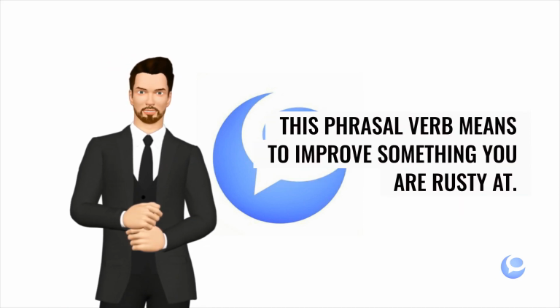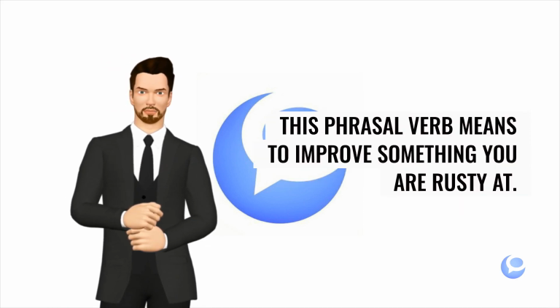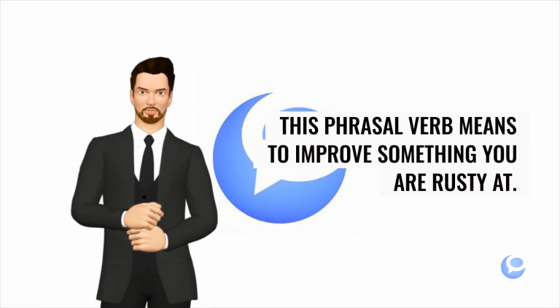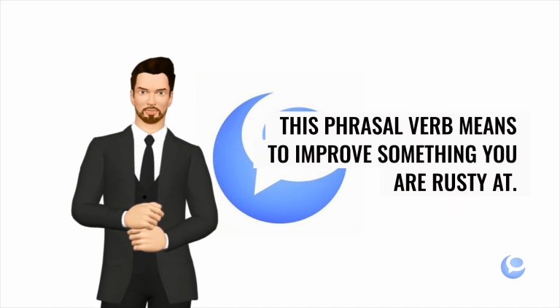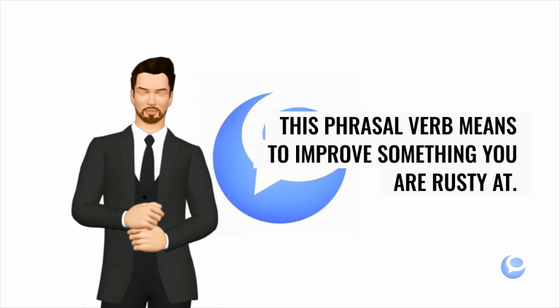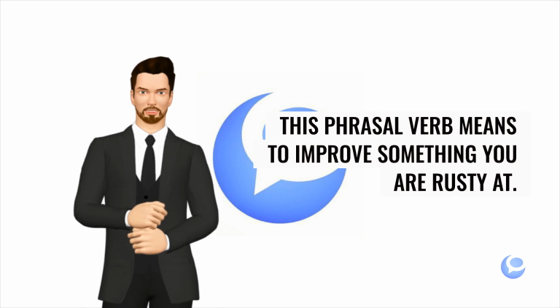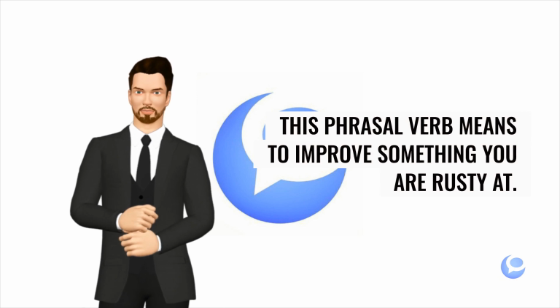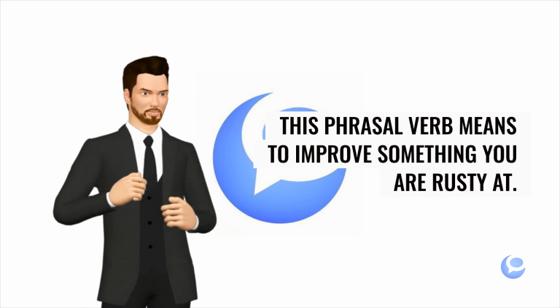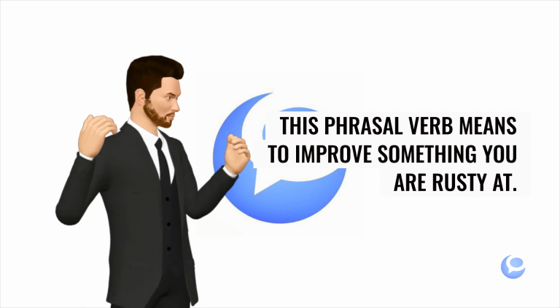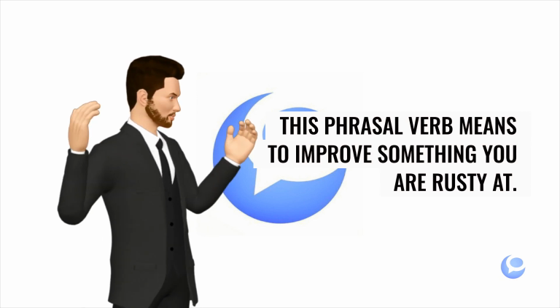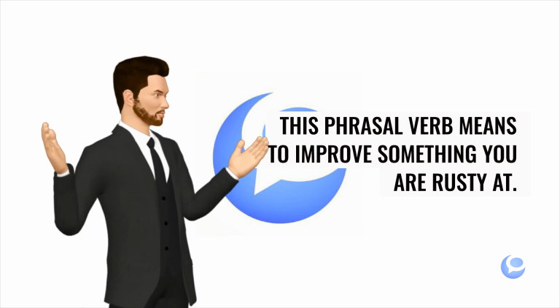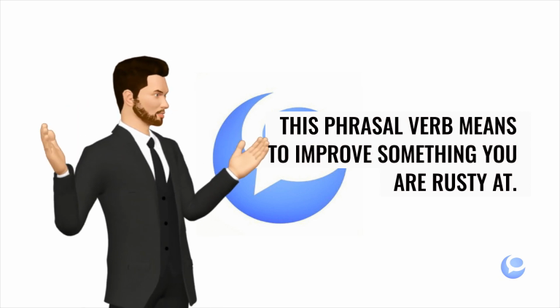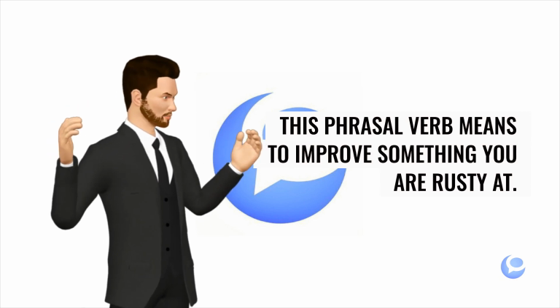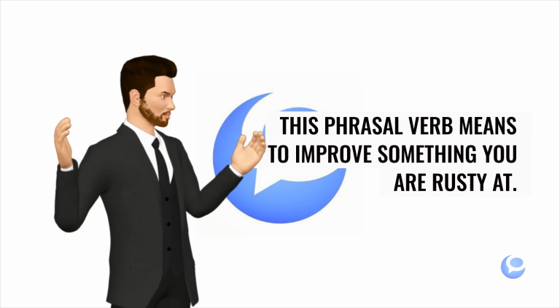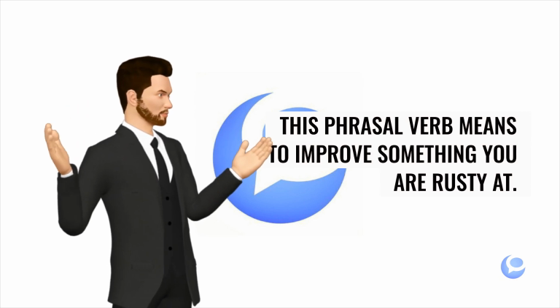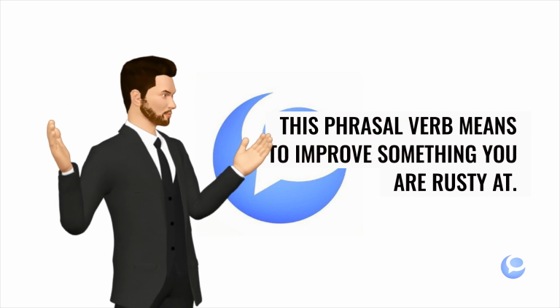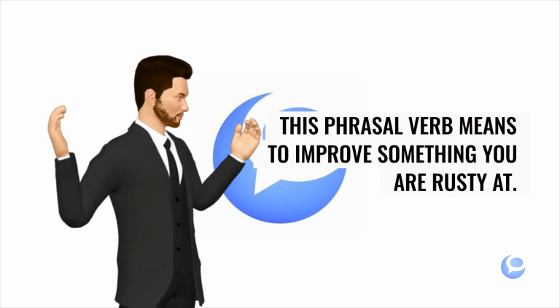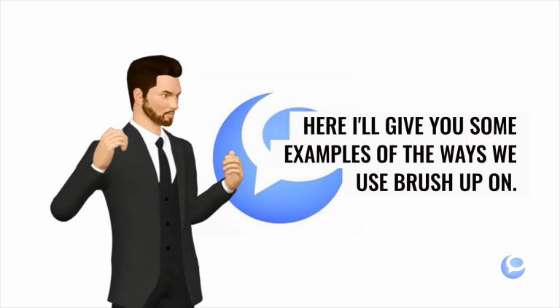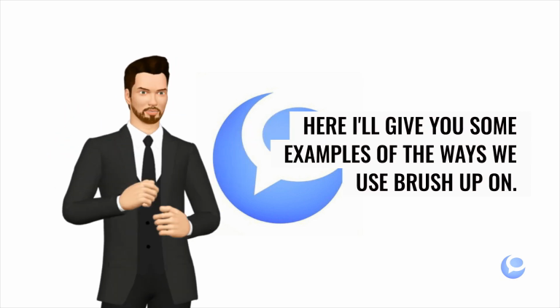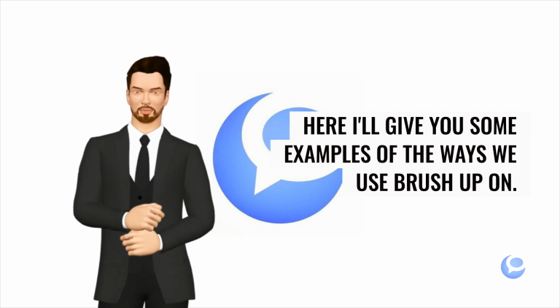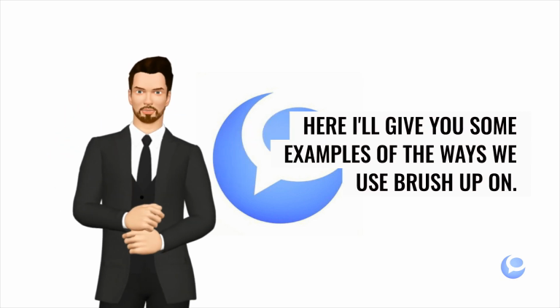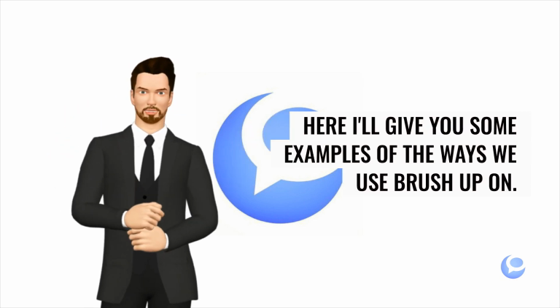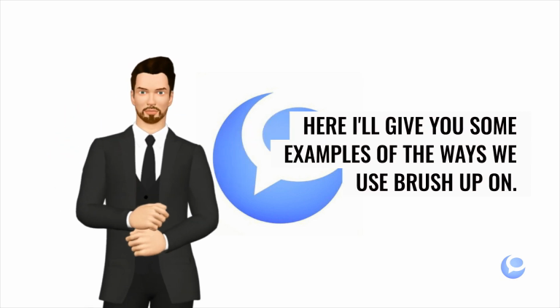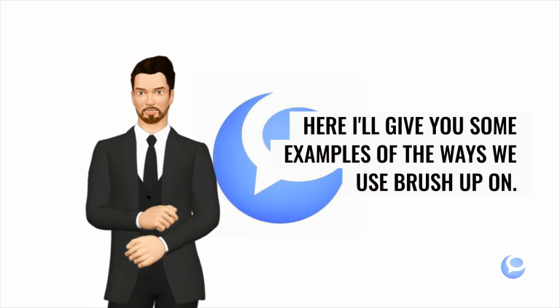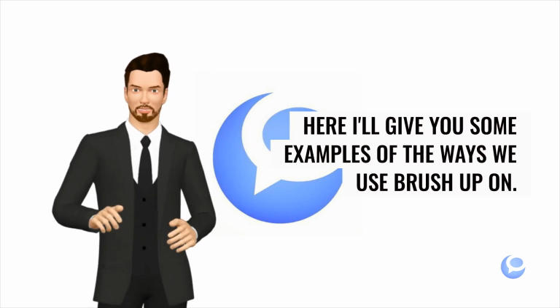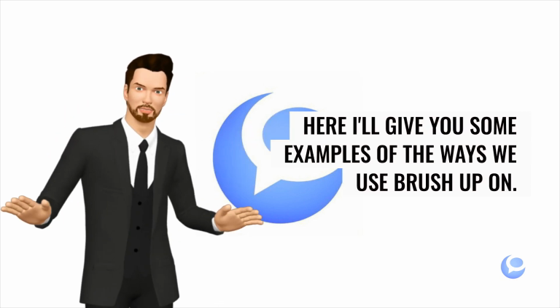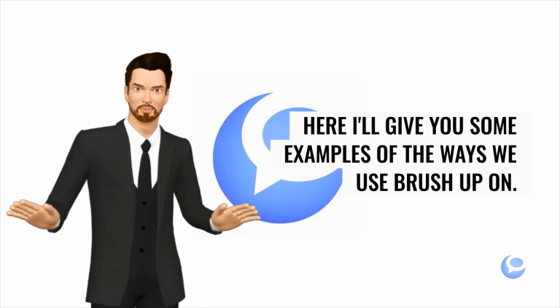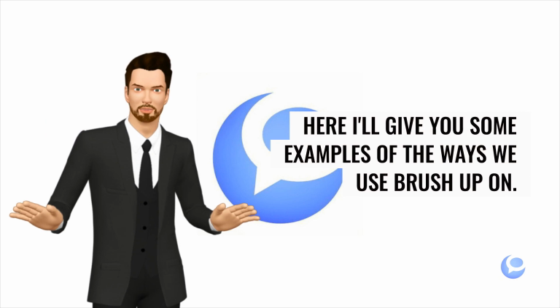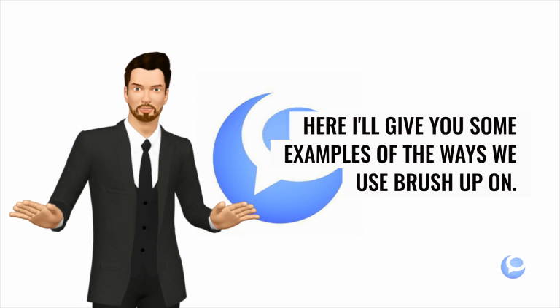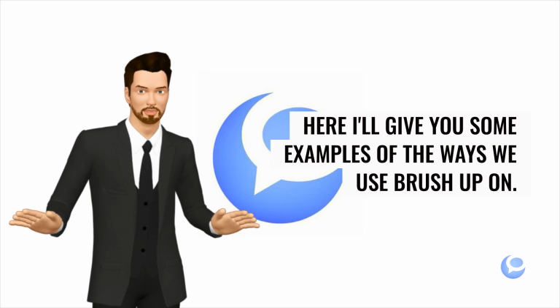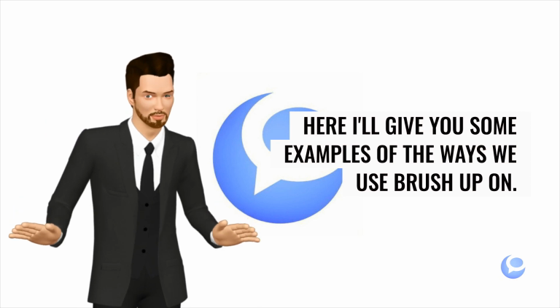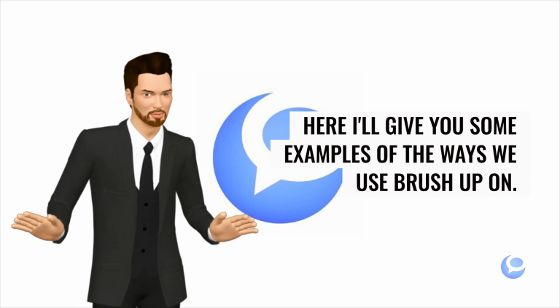This phrasal verb means to improve something you are rusty at. Here I'll give you some examples of the ways we use brush up on.